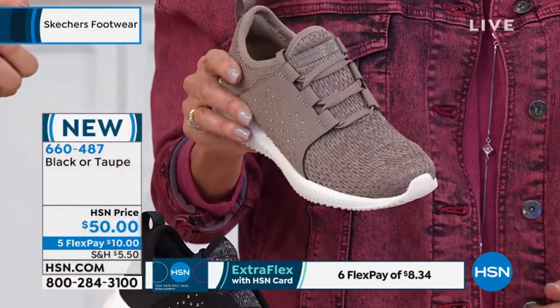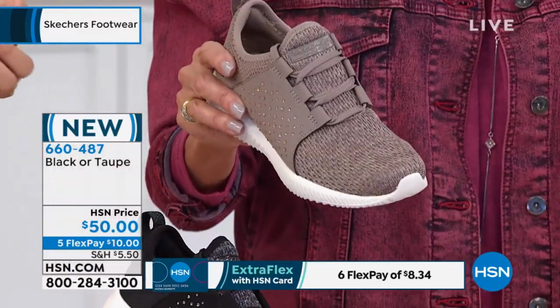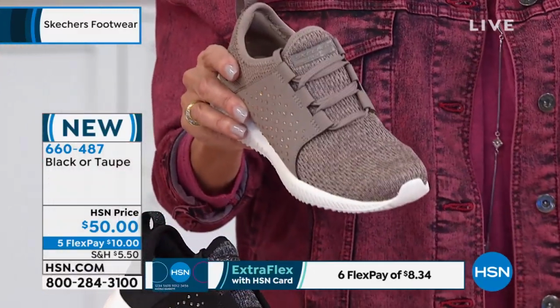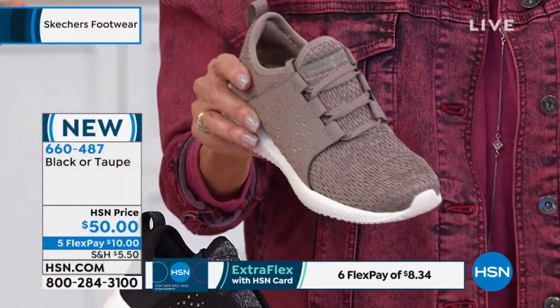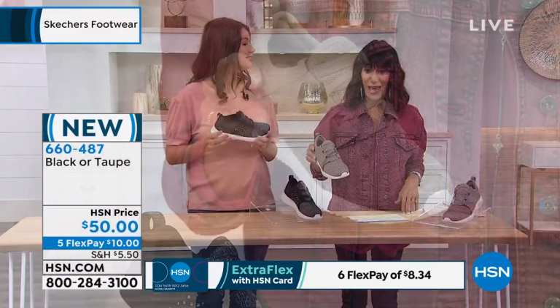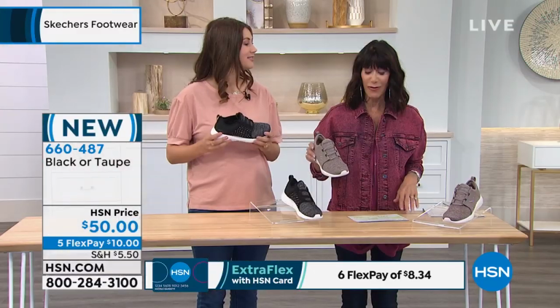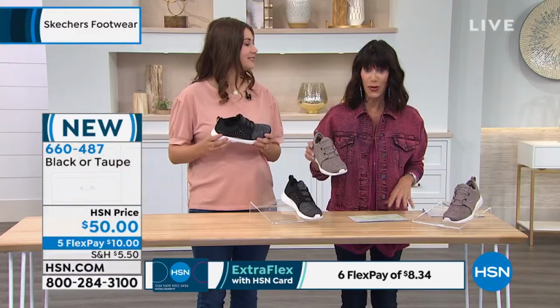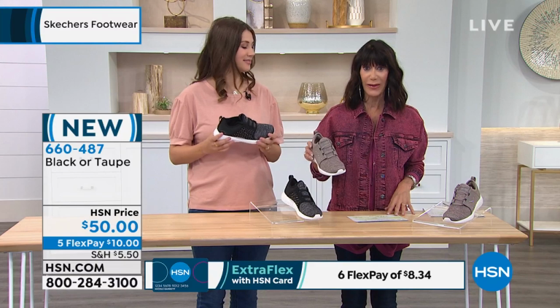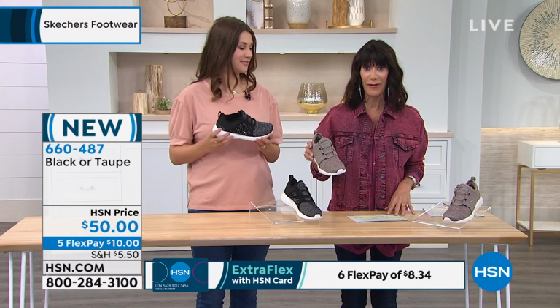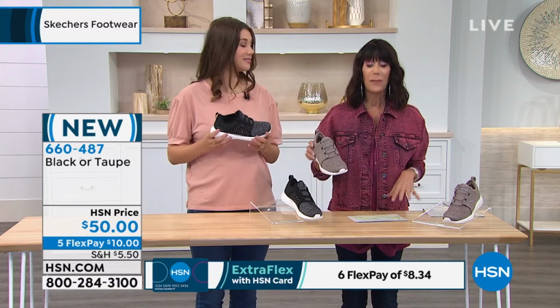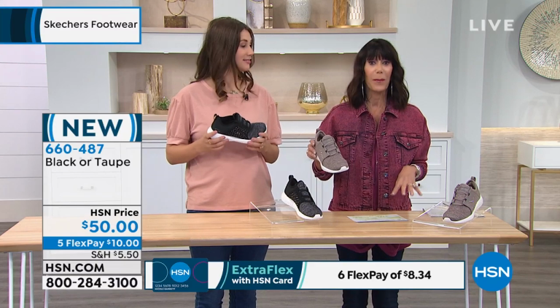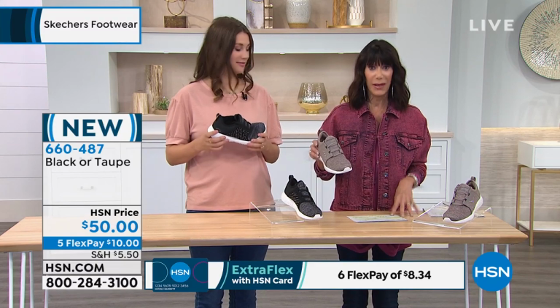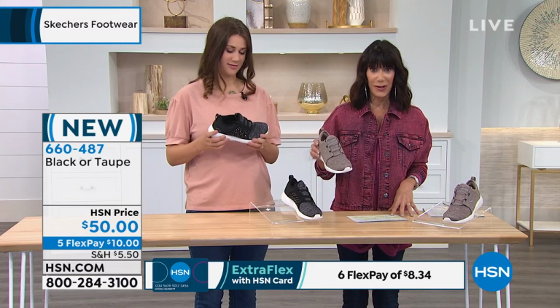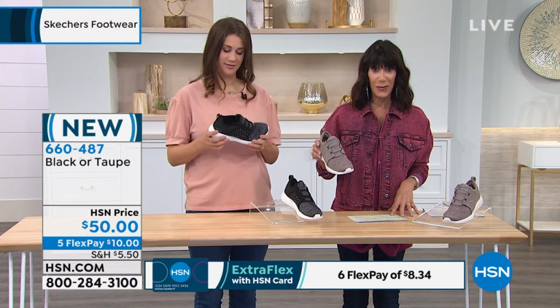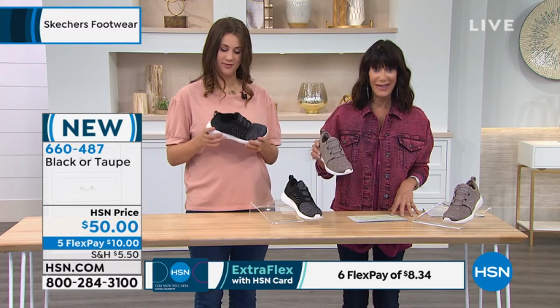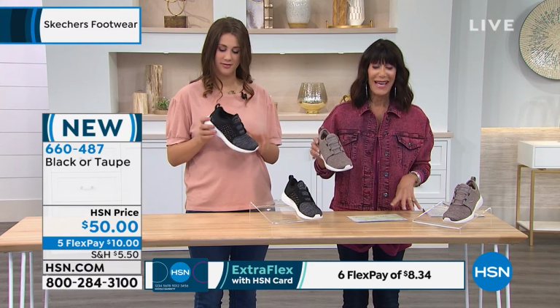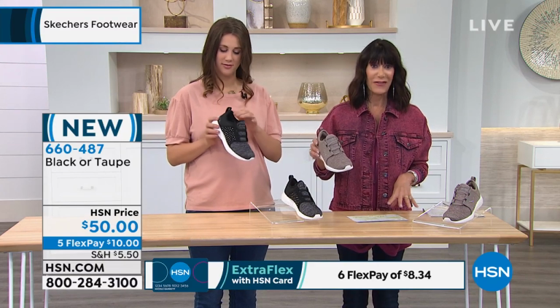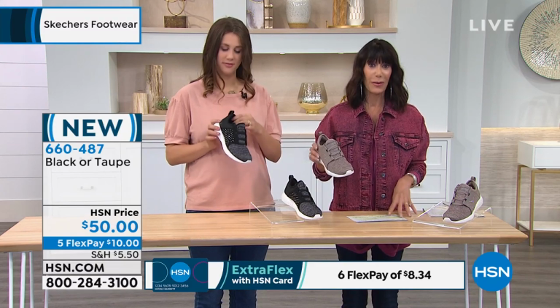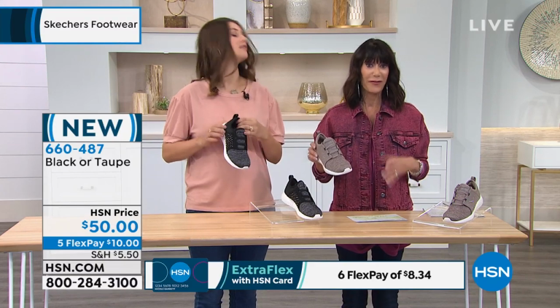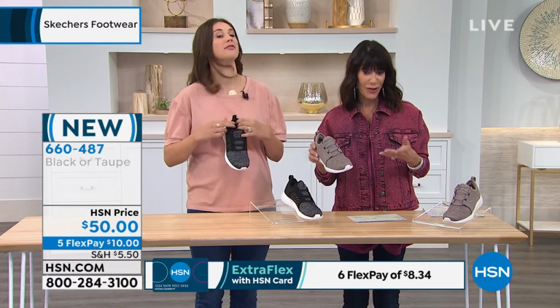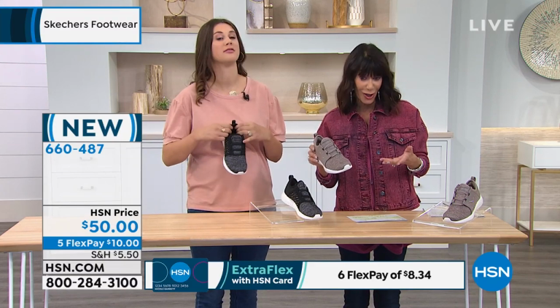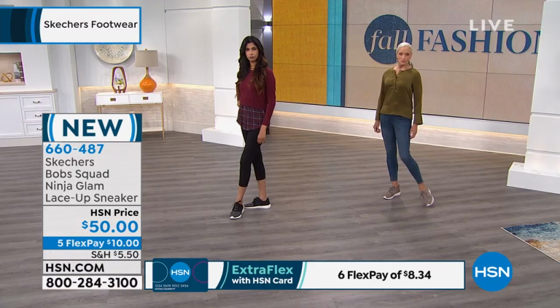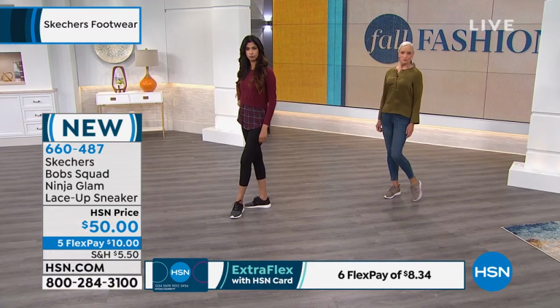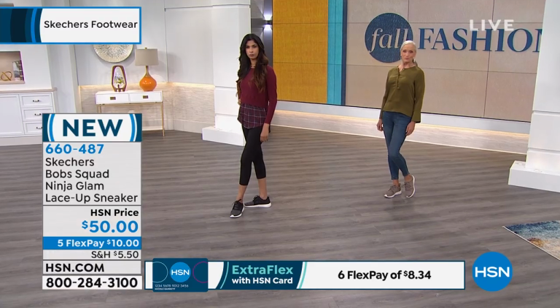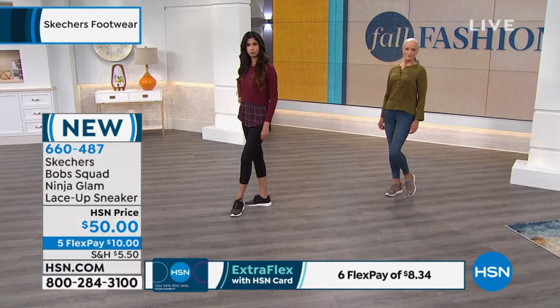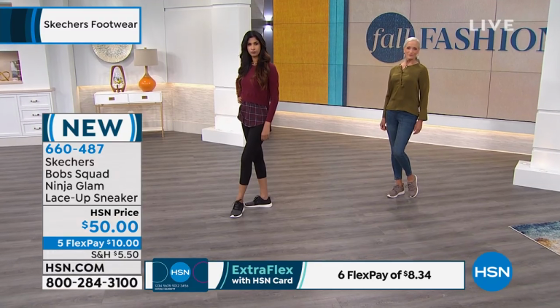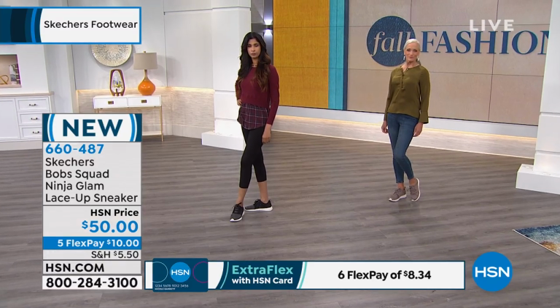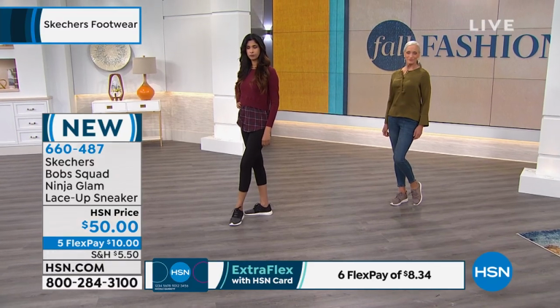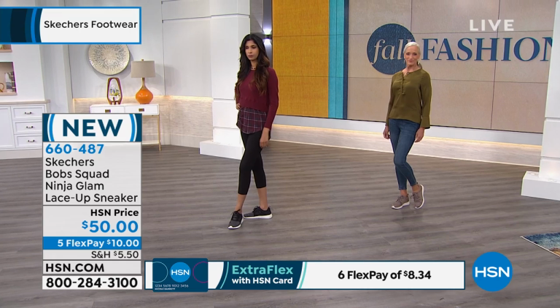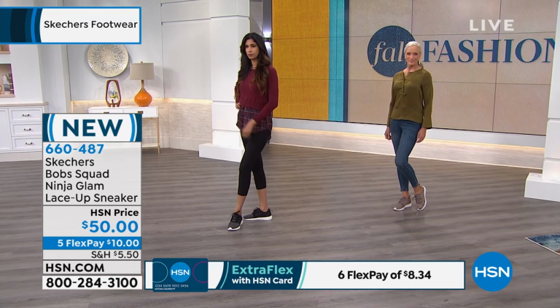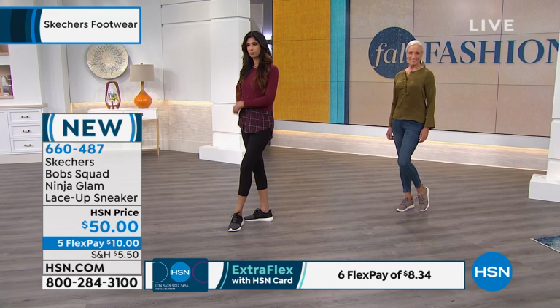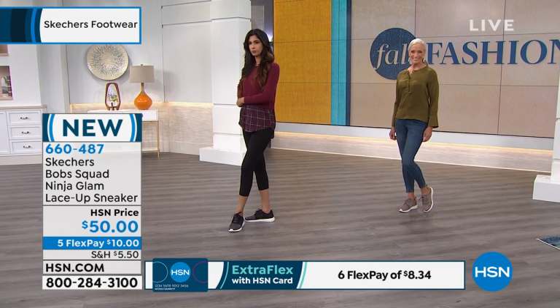Sizes six, six and a half, up to 11, medium width, and available at $50. We have five flex pay basics on your HSN card.